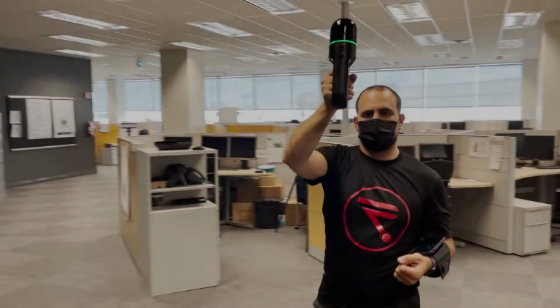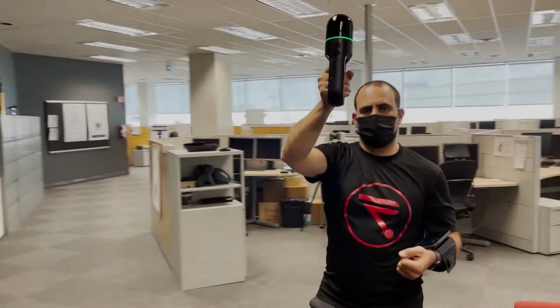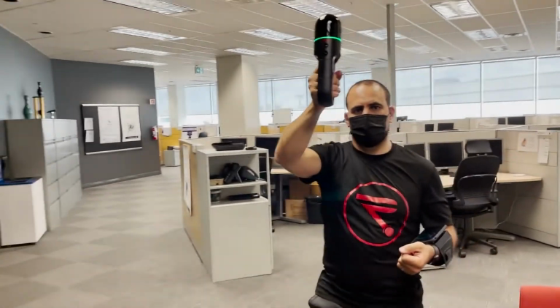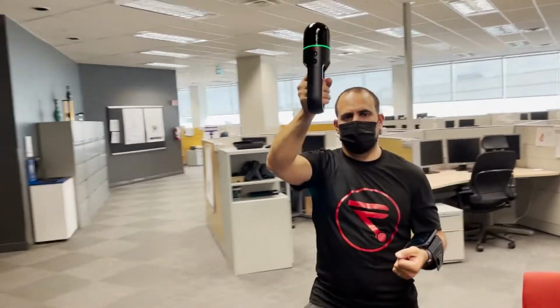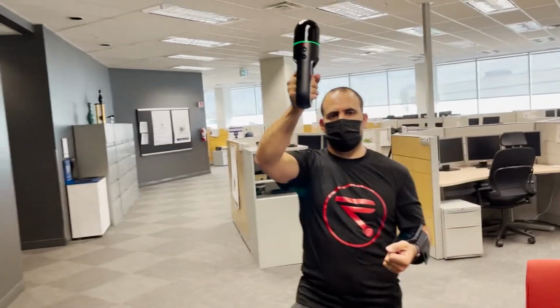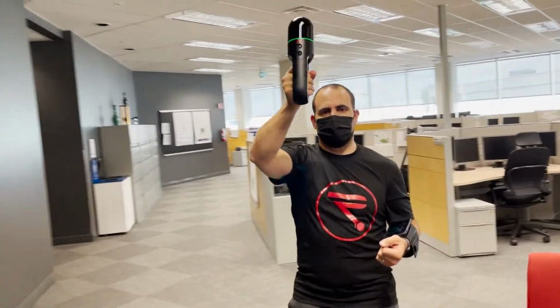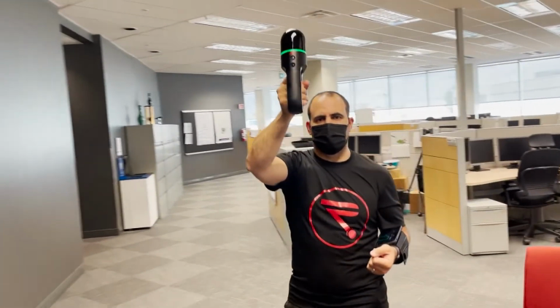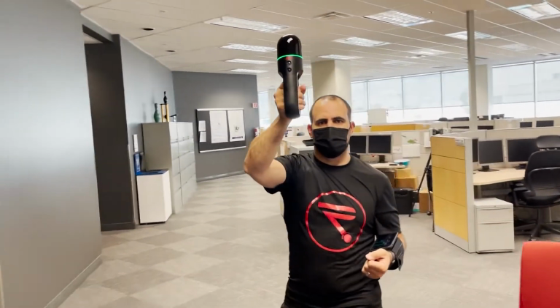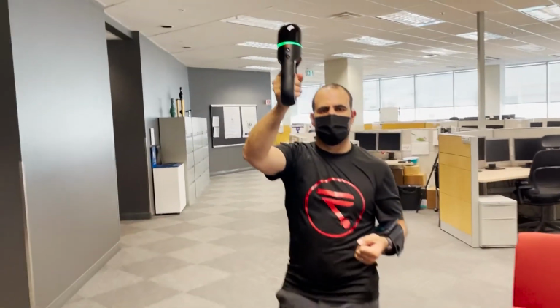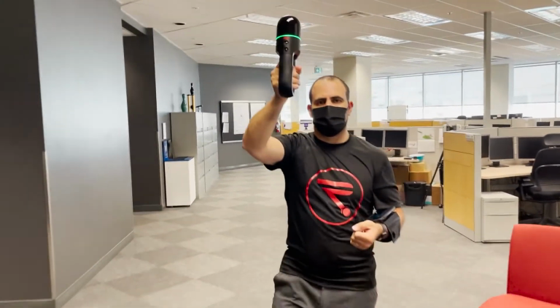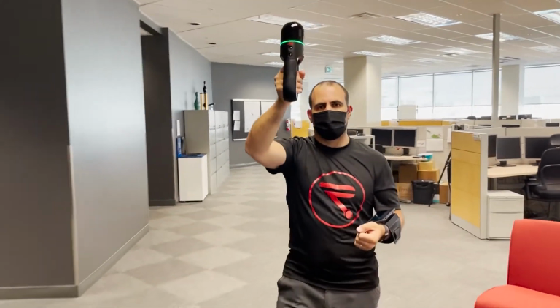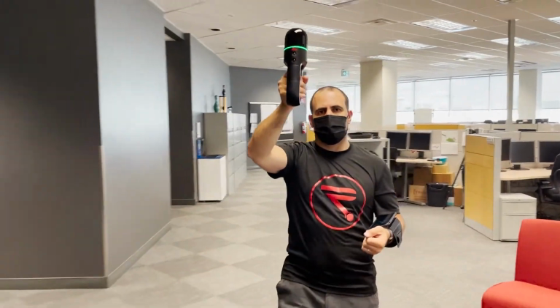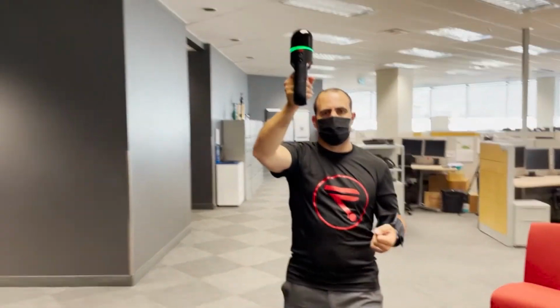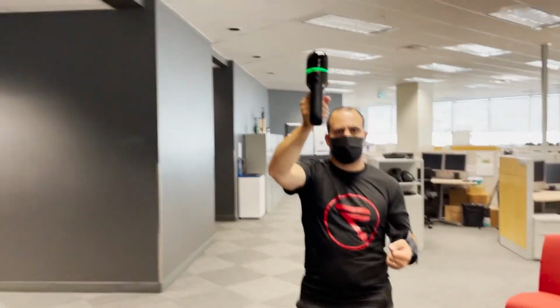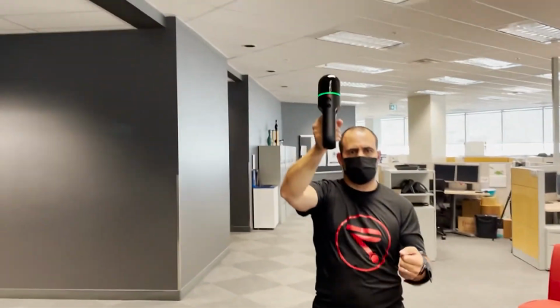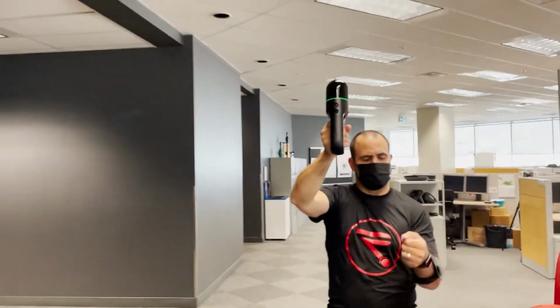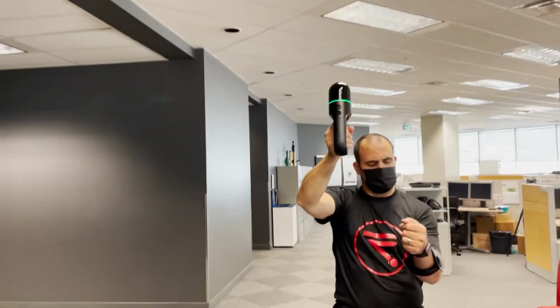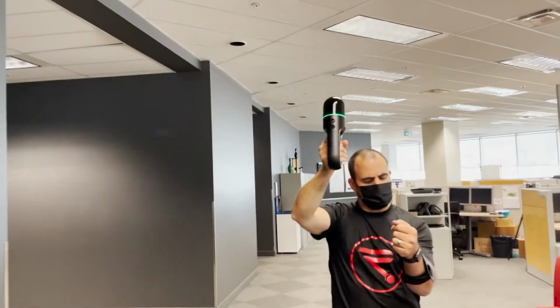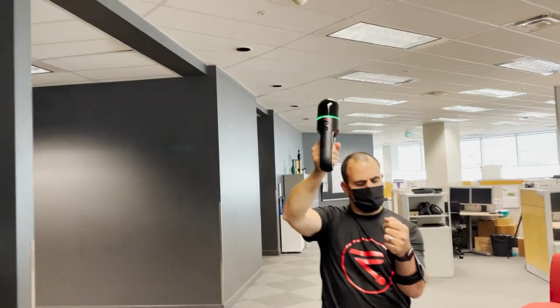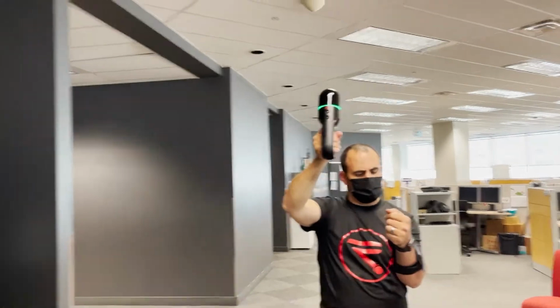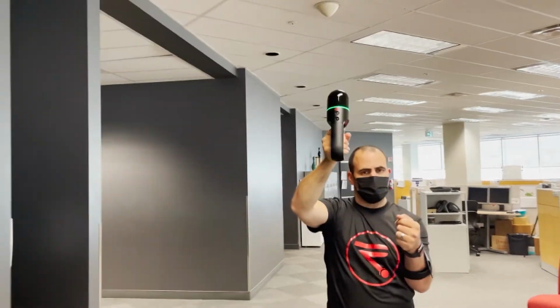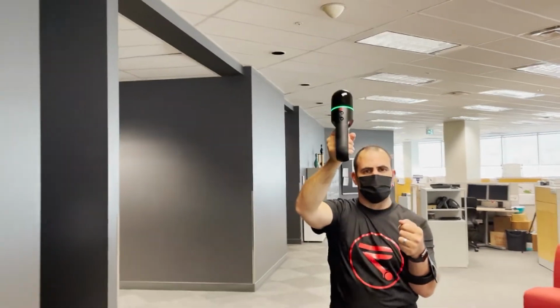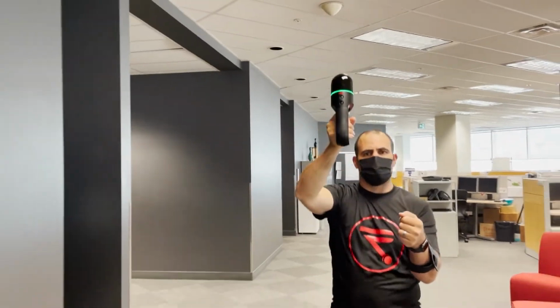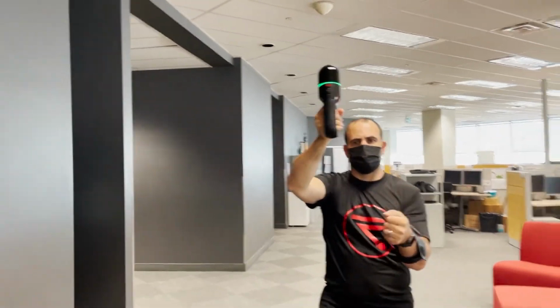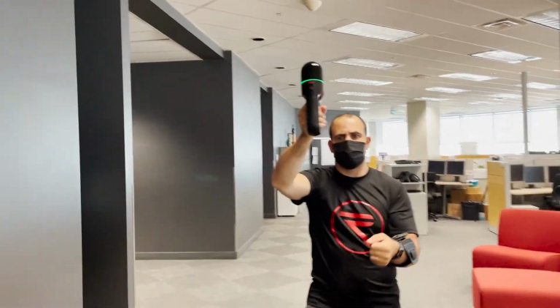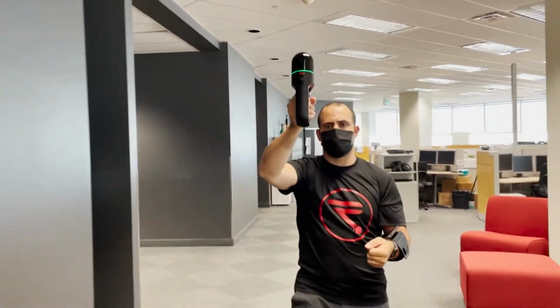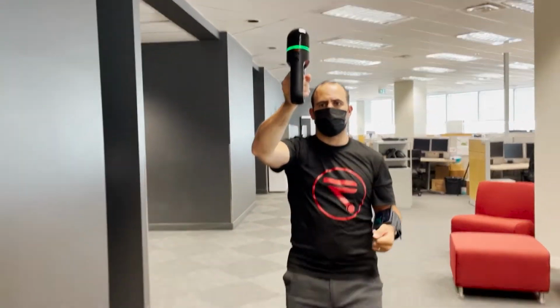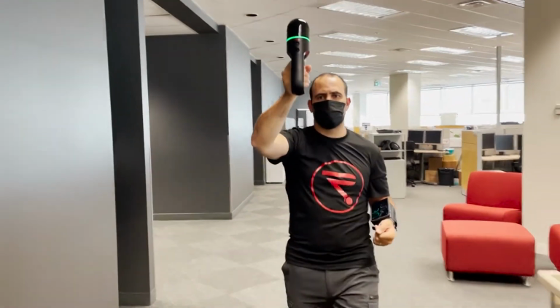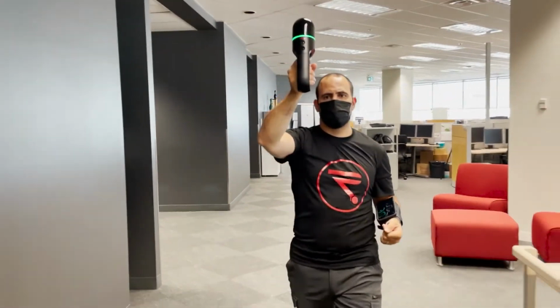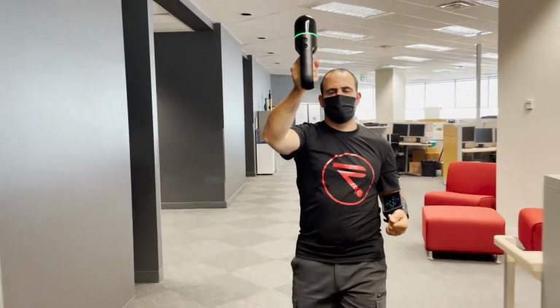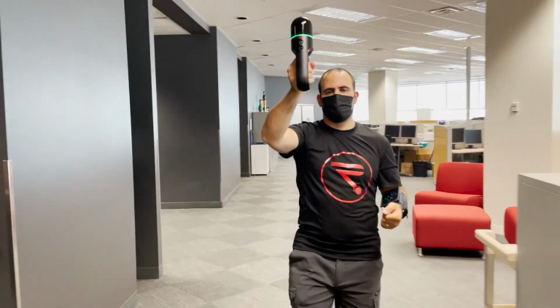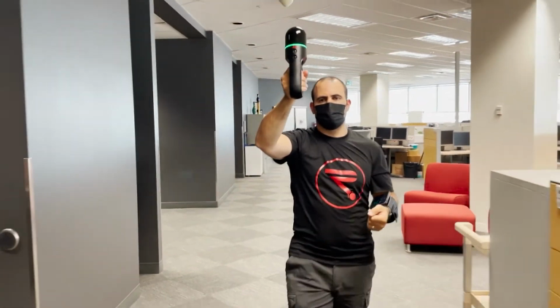Hi, I'm Derek at Reality, and today we're using the BLK2GO from Leica Geosystems.